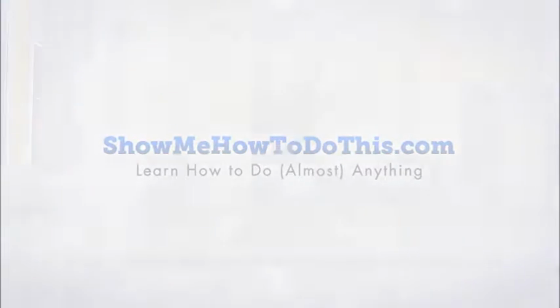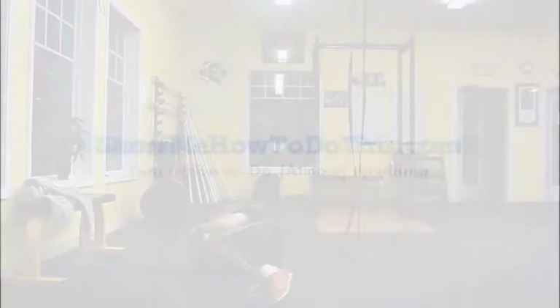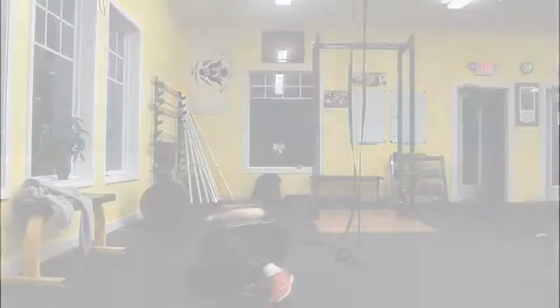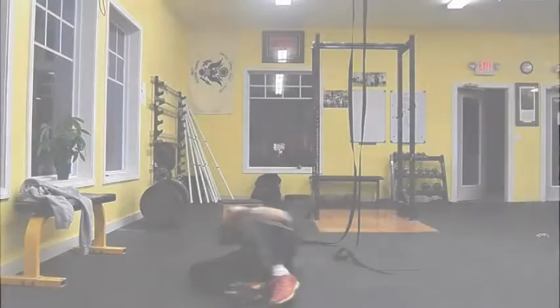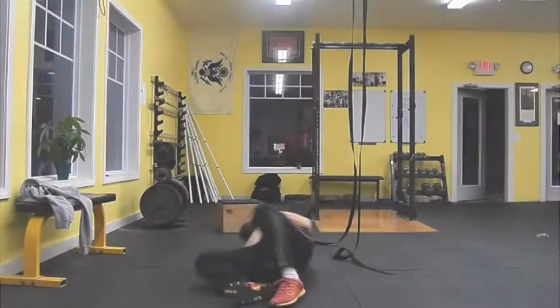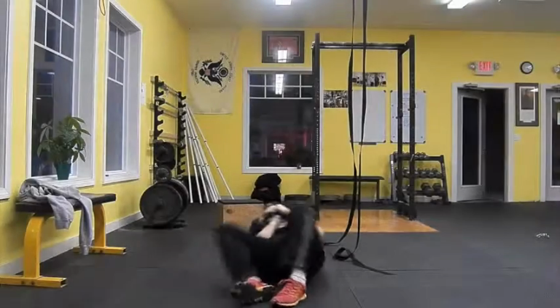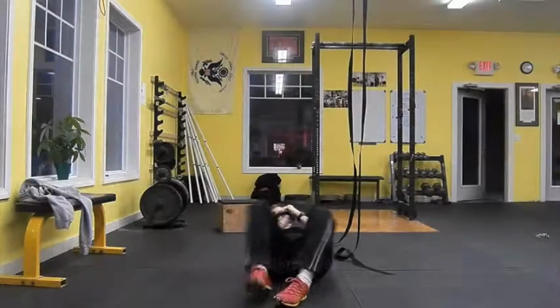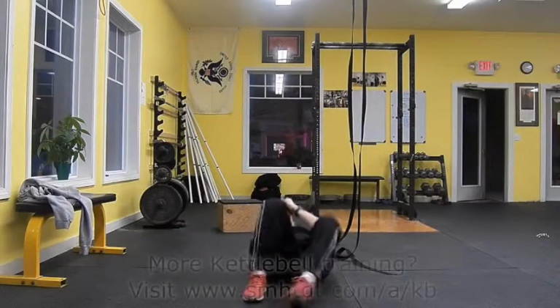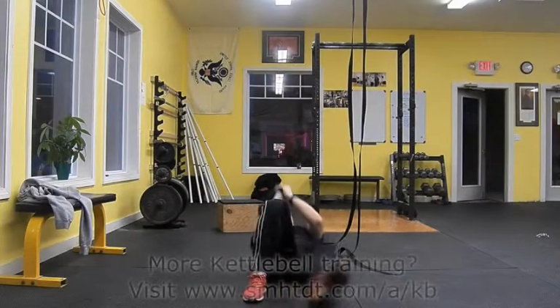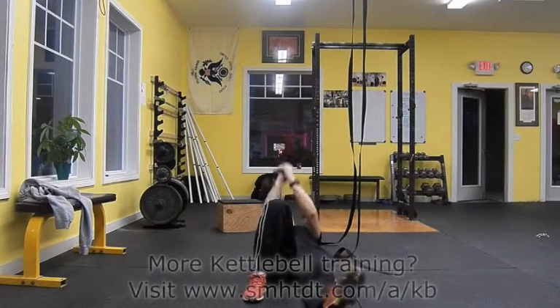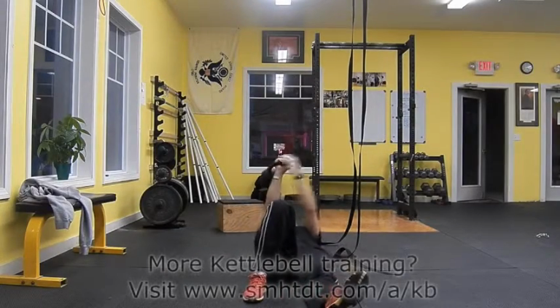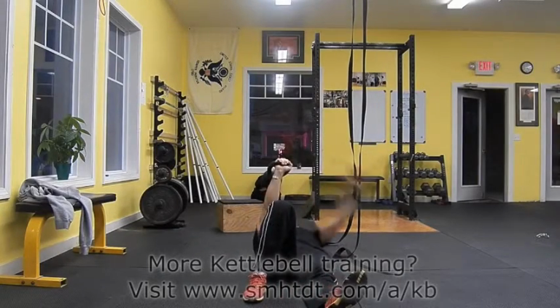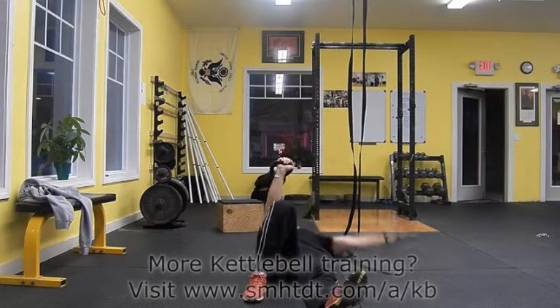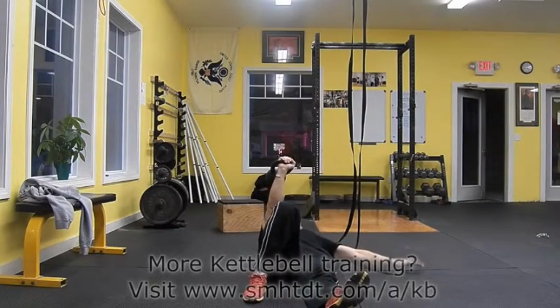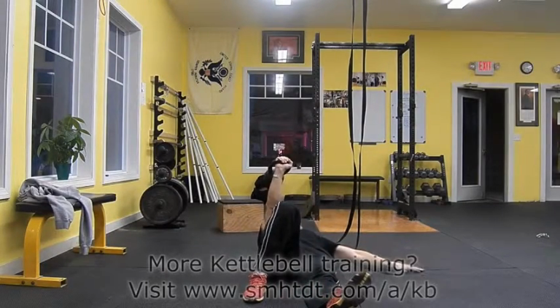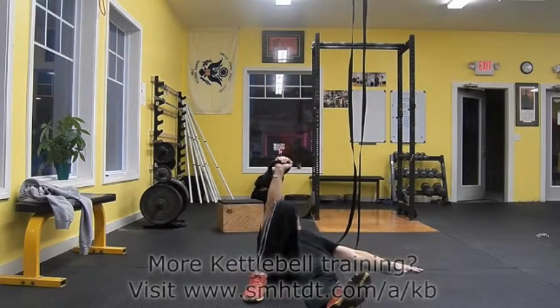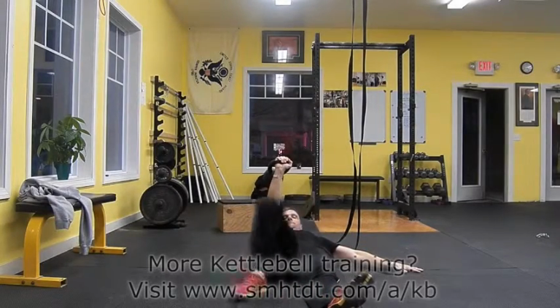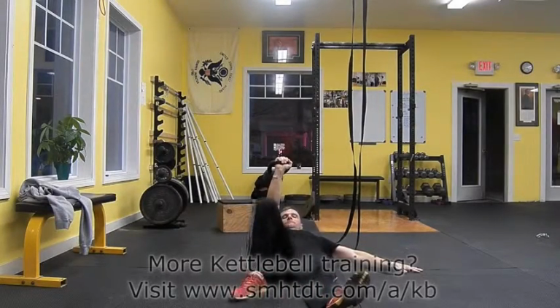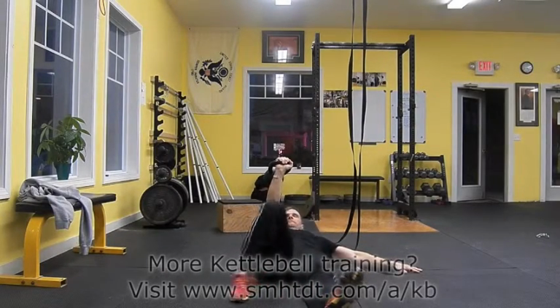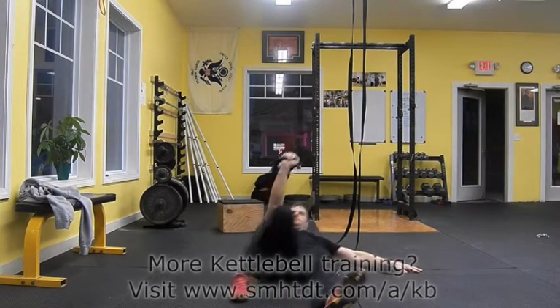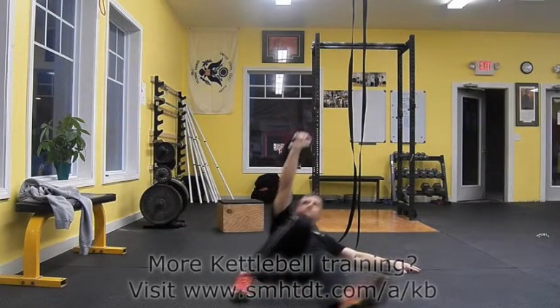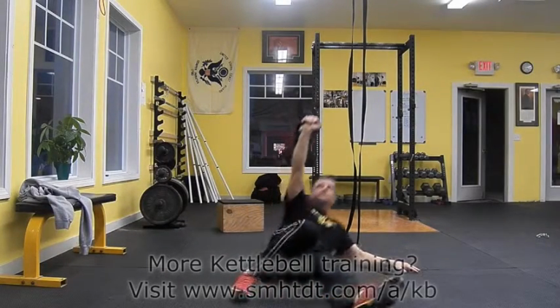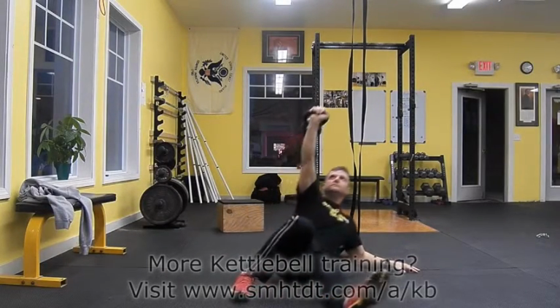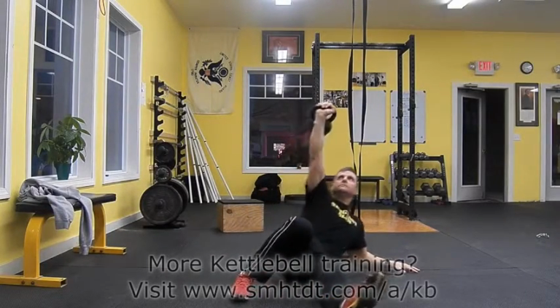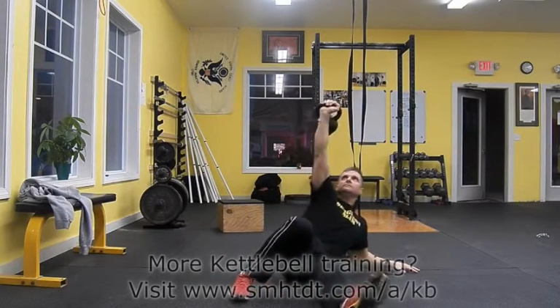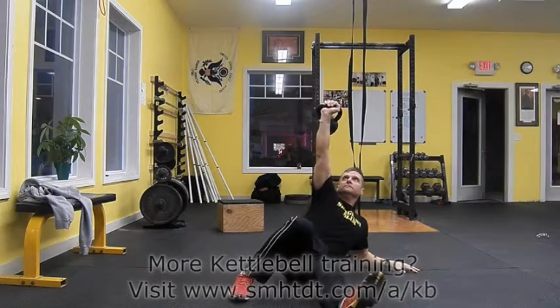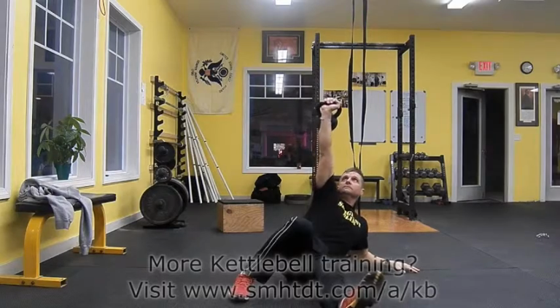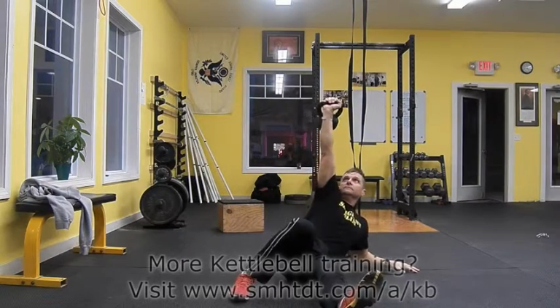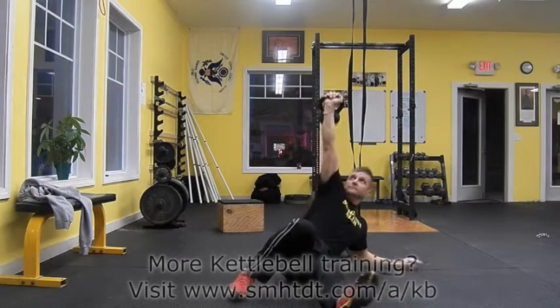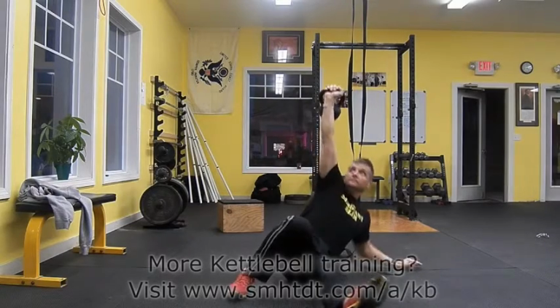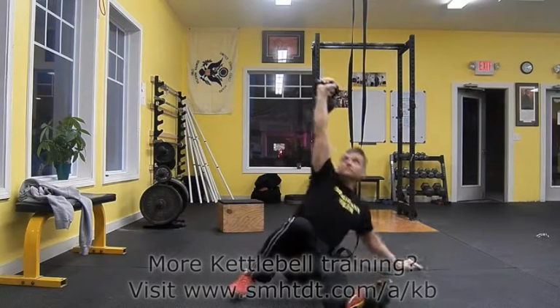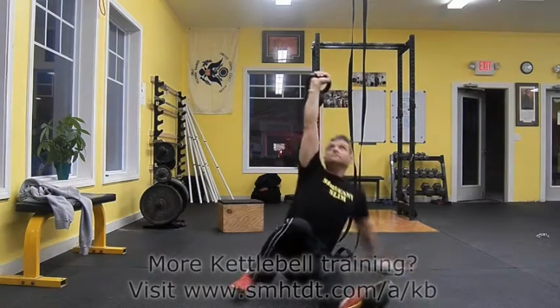Use both of your hands while in a fetal position to lift the kettlebell from the ground at the start of the movement and at the completion of the movement.